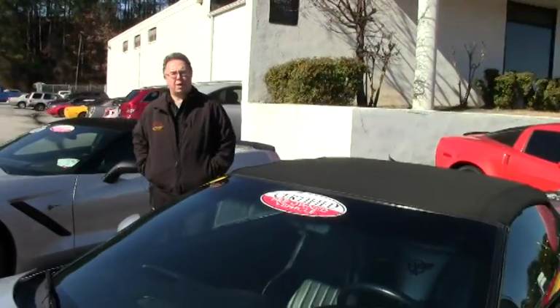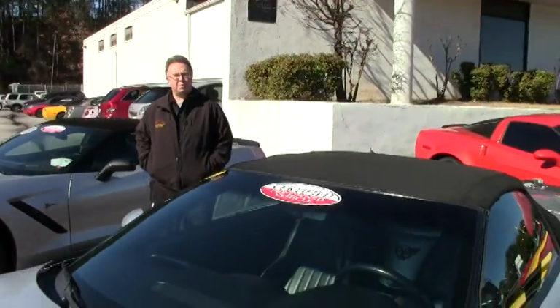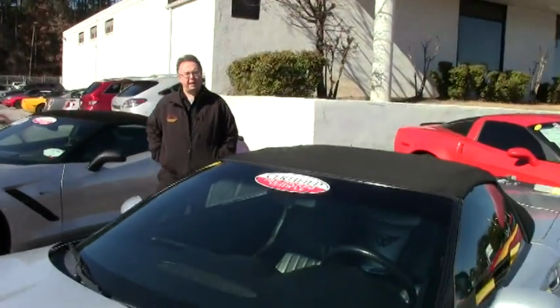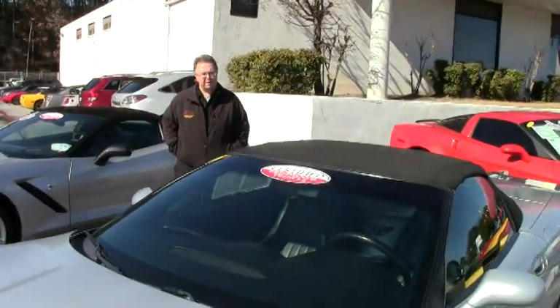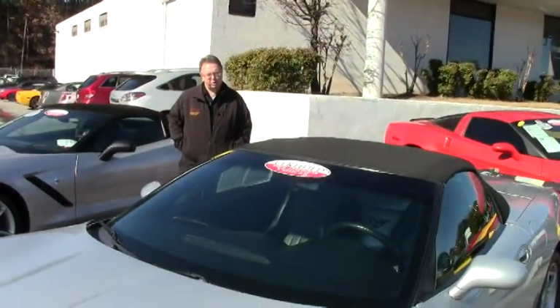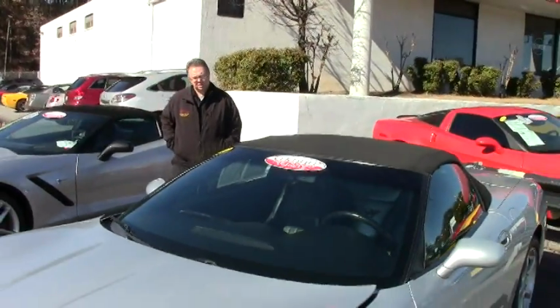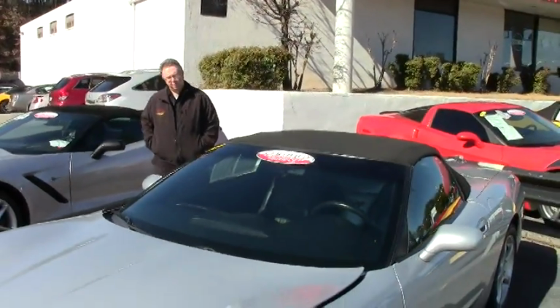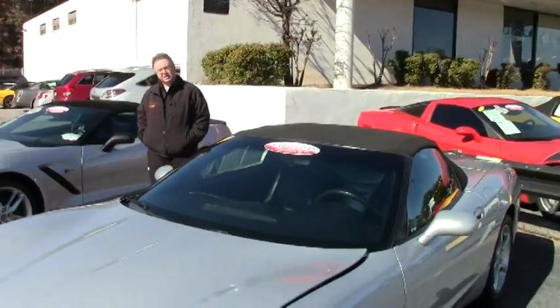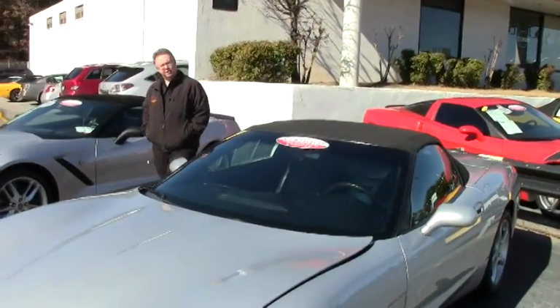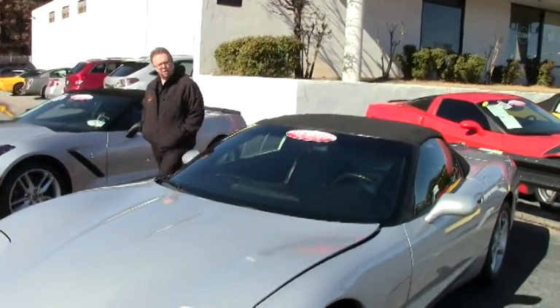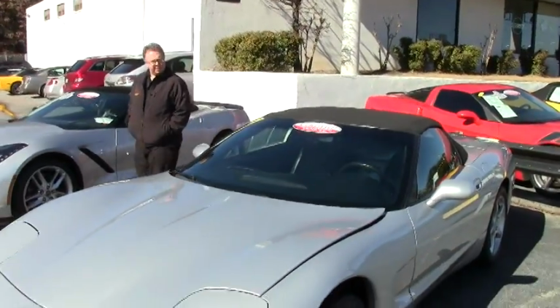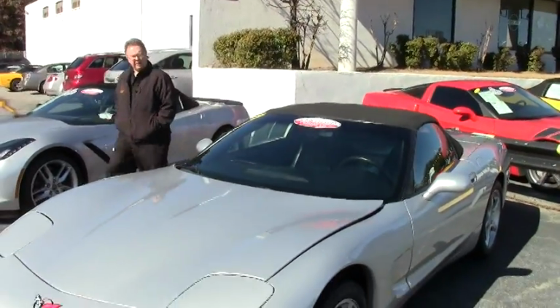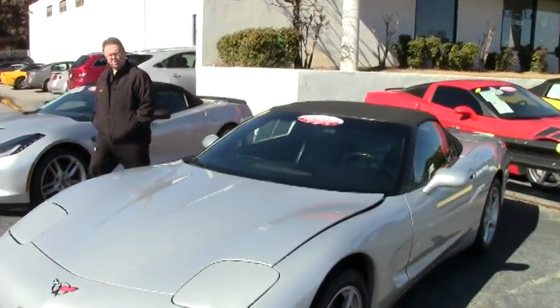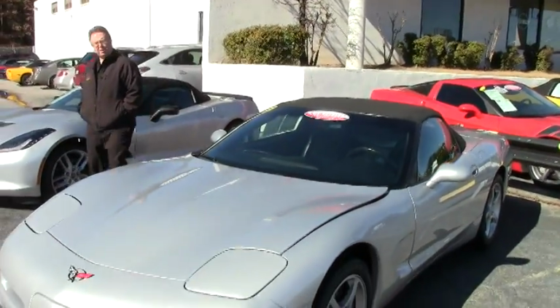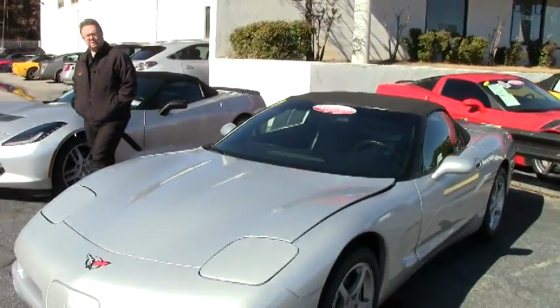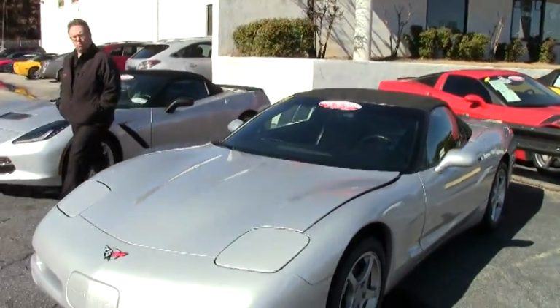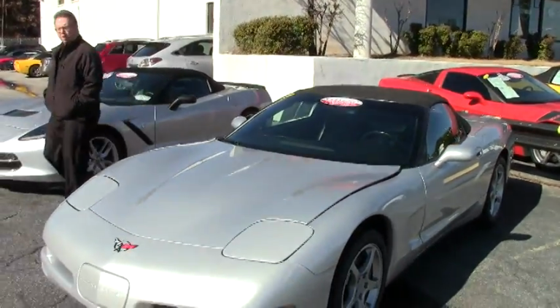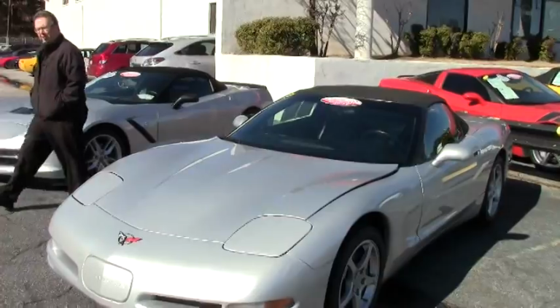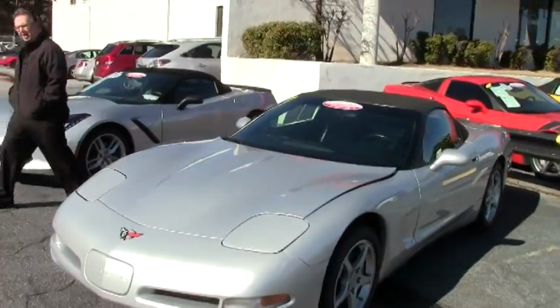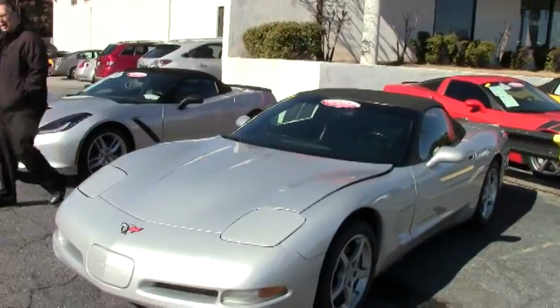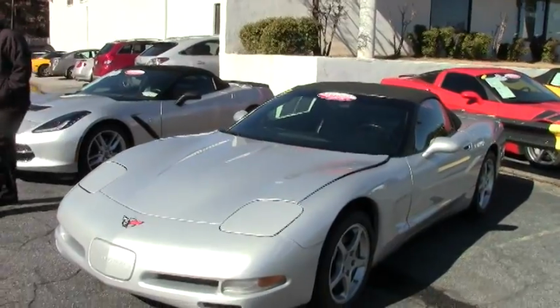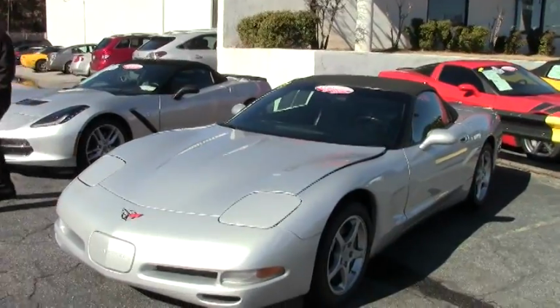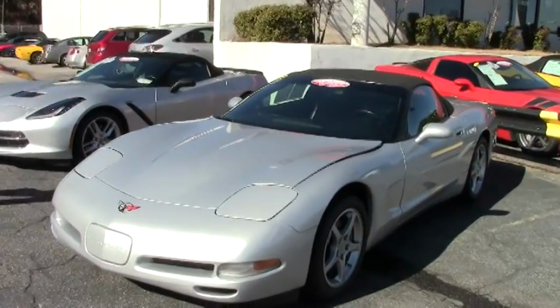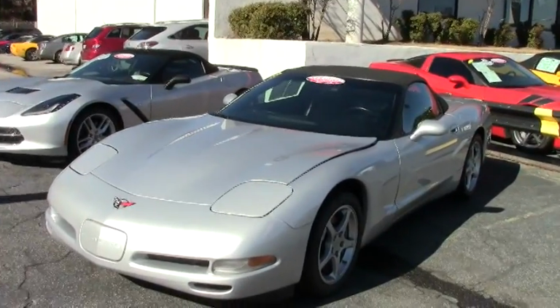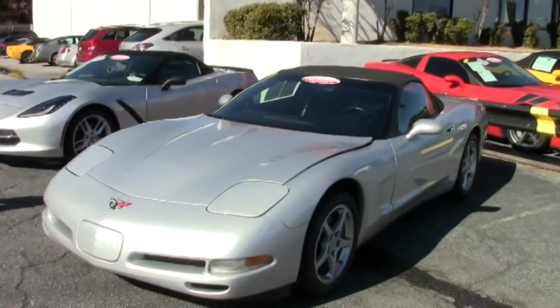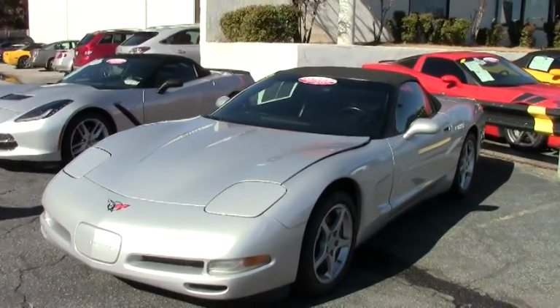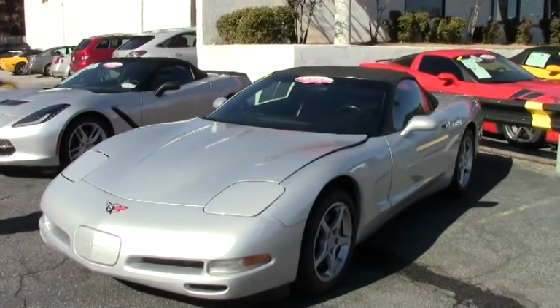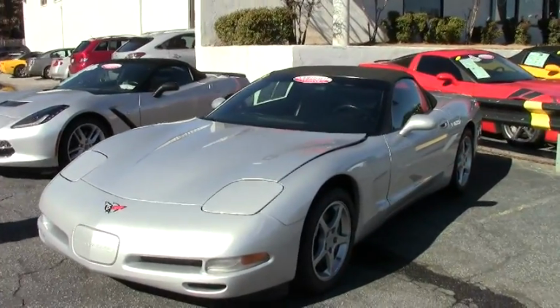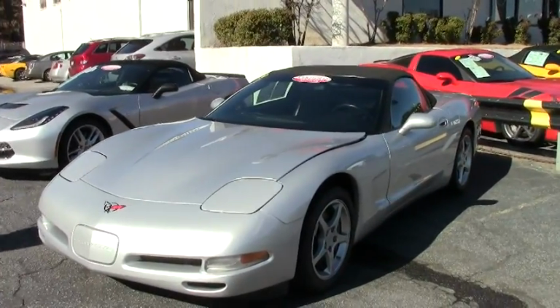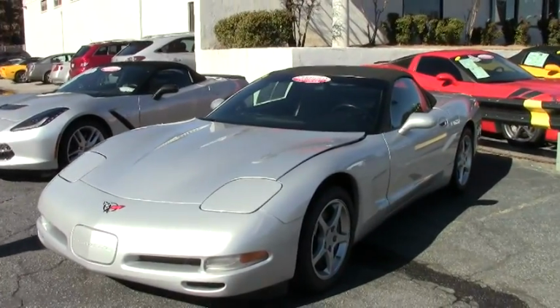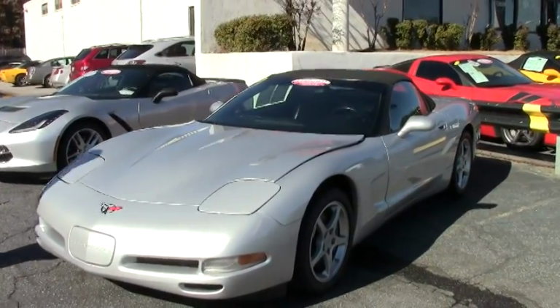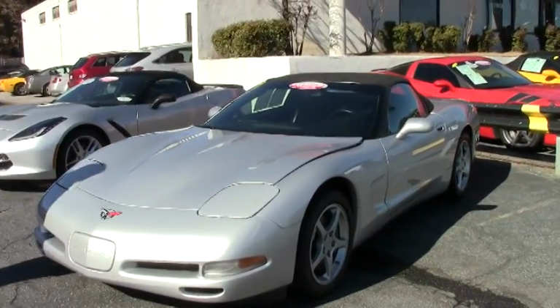Welcome to BioVet, folks. Today we're going to take a look at a 2001 automatic with only 56,000 miles on it.